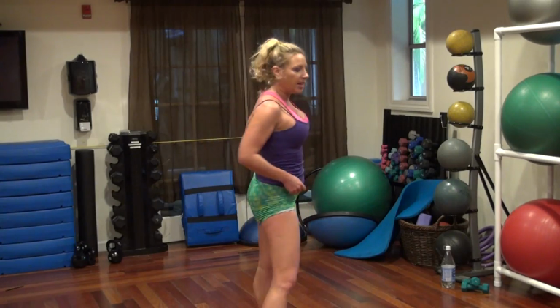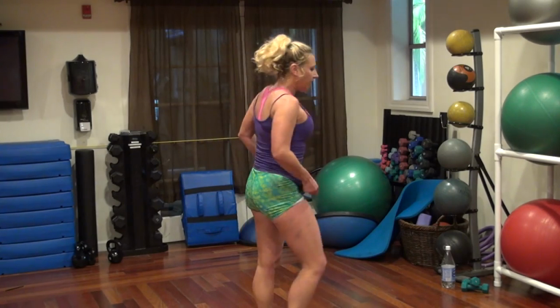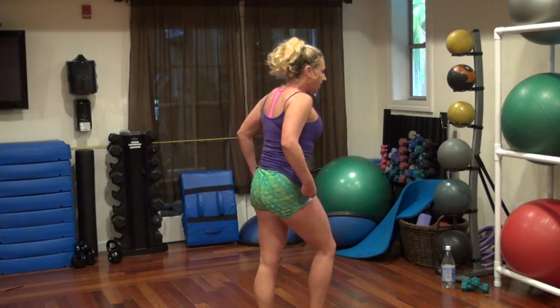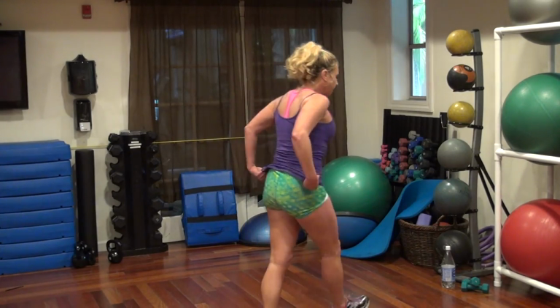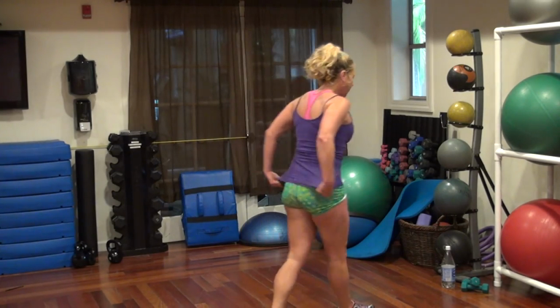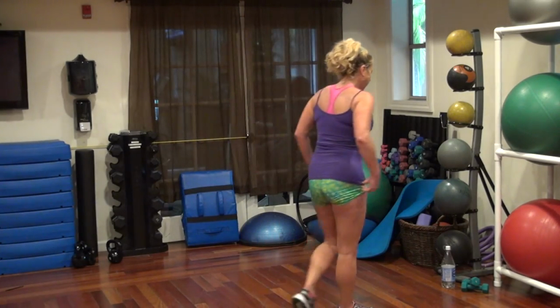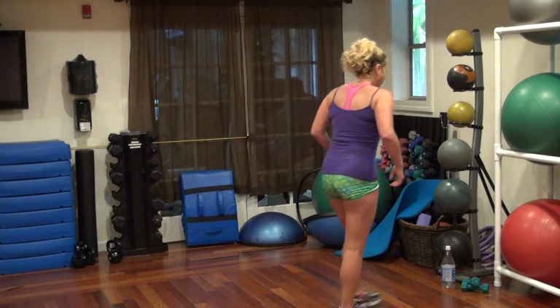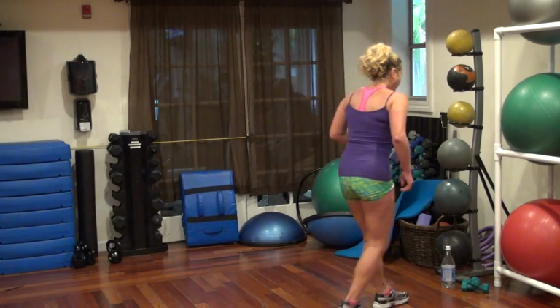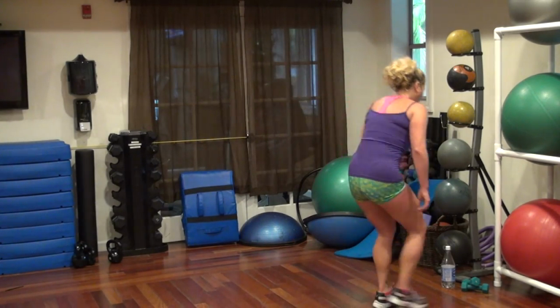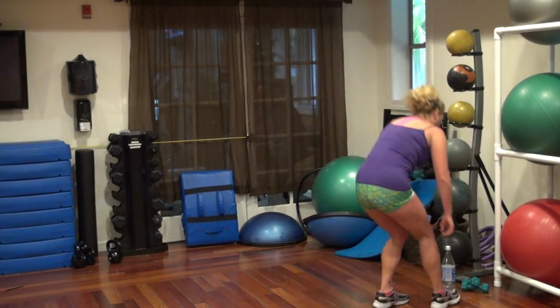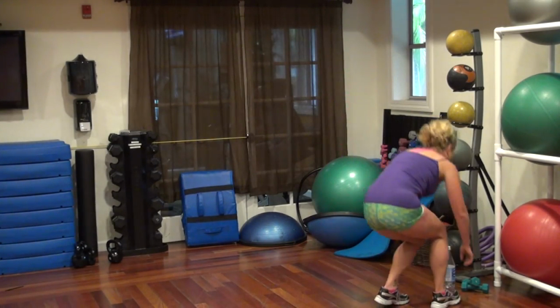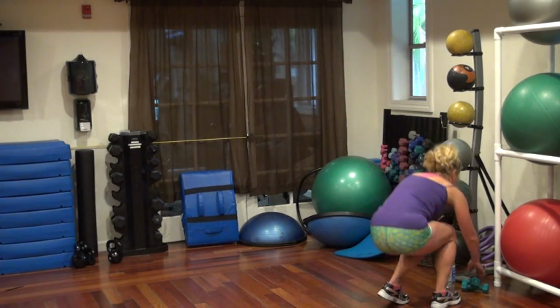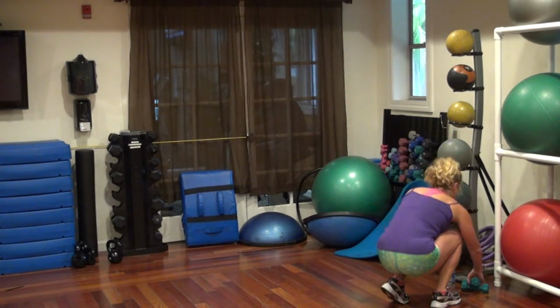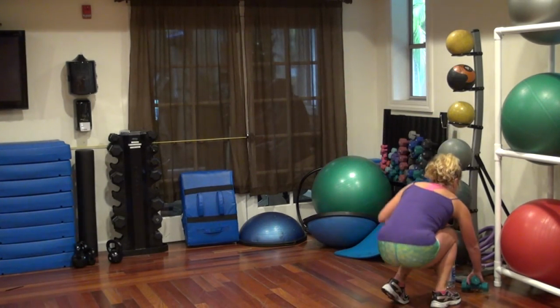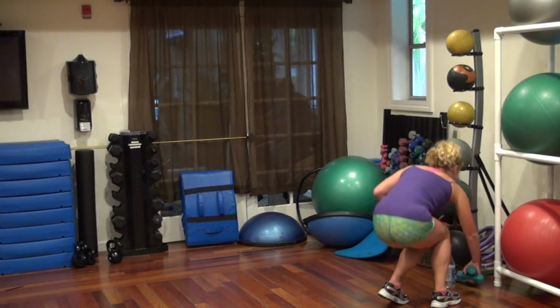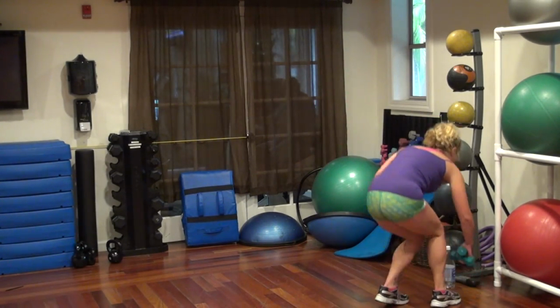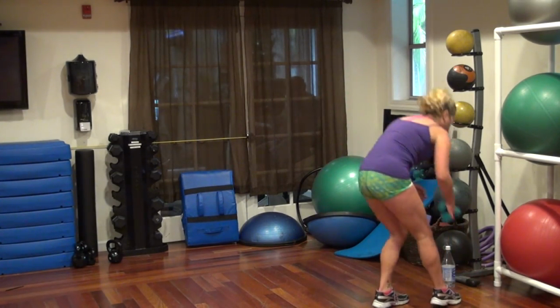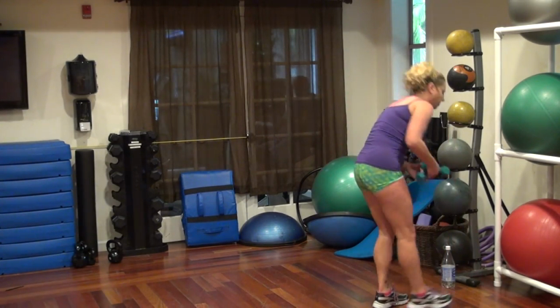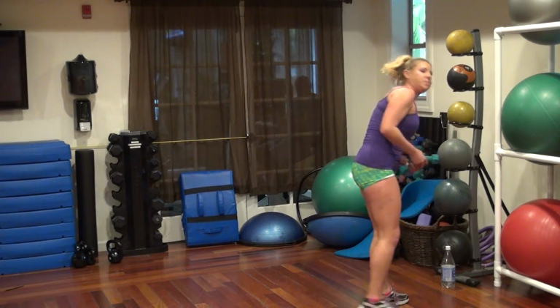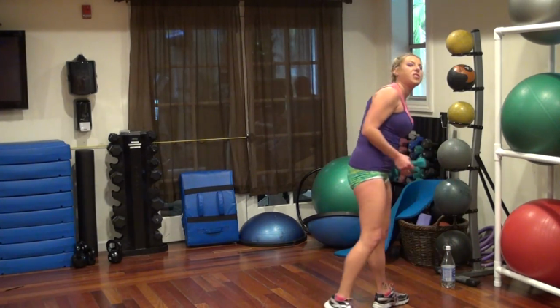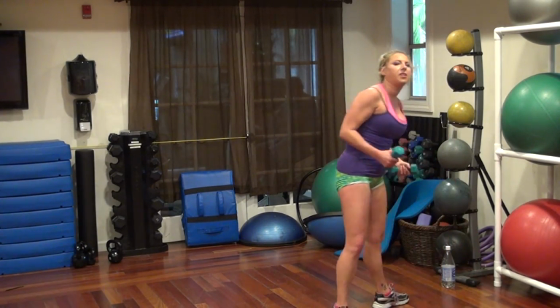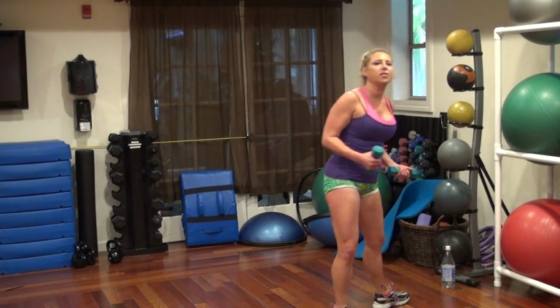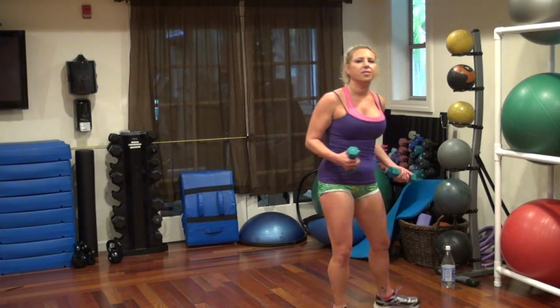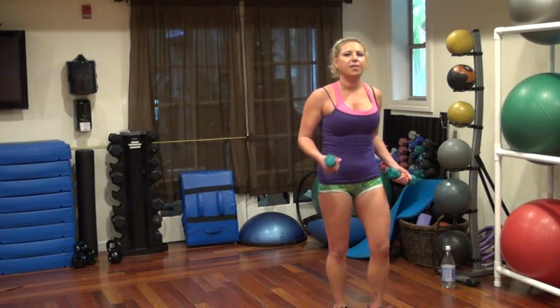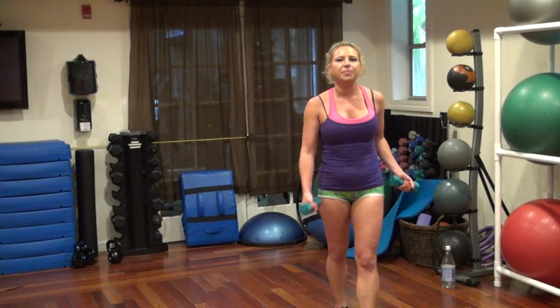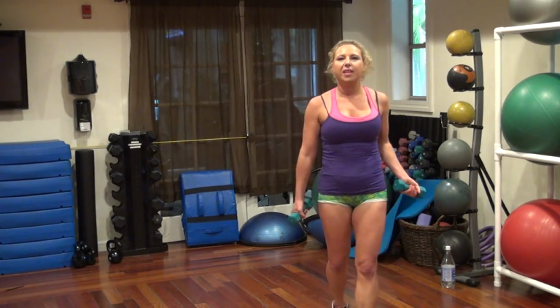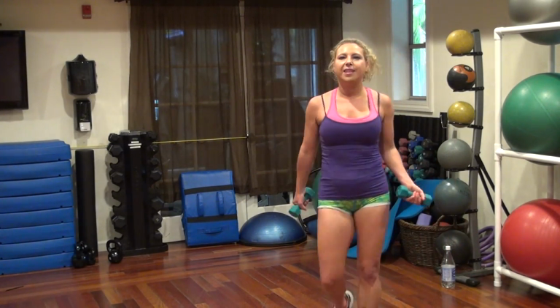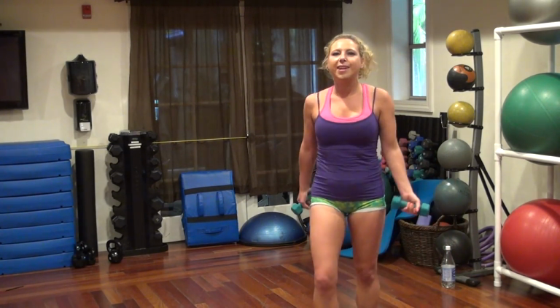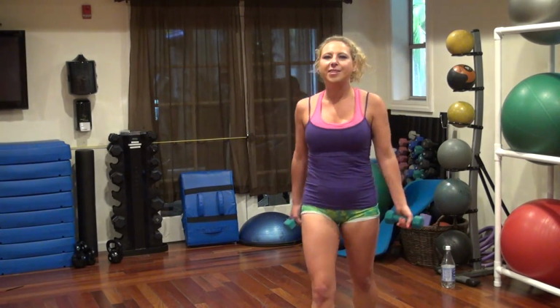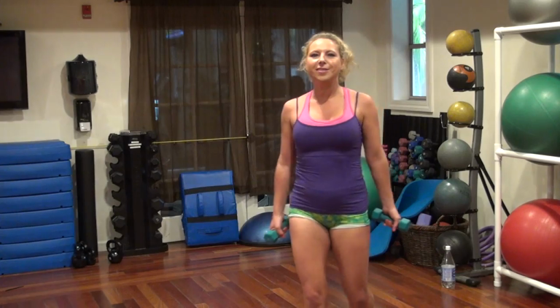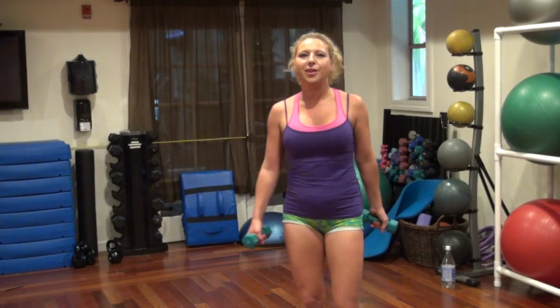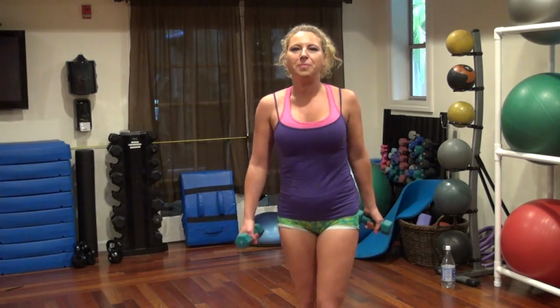Jogging pearls. Jogging pearls. I think I got it. Let's go.